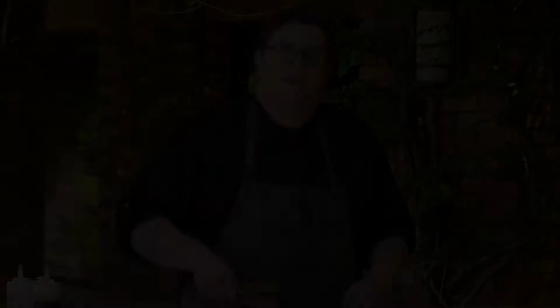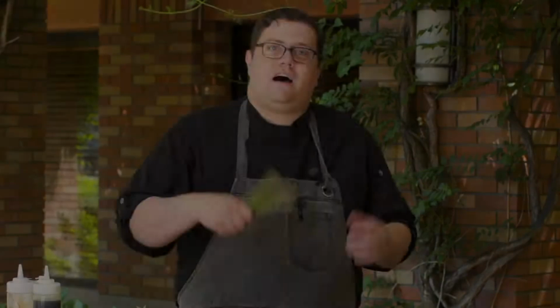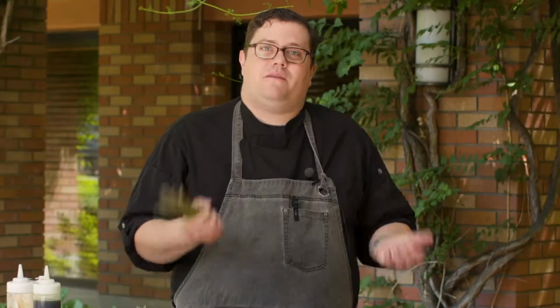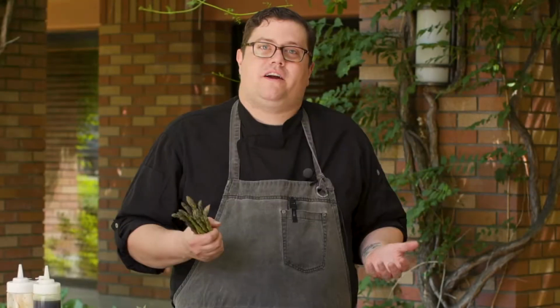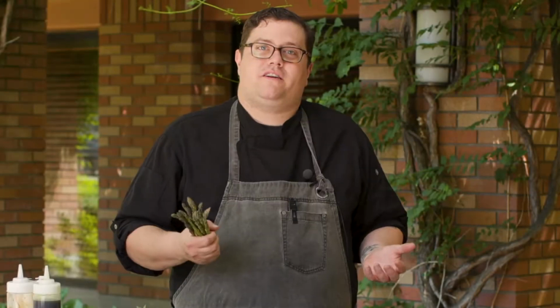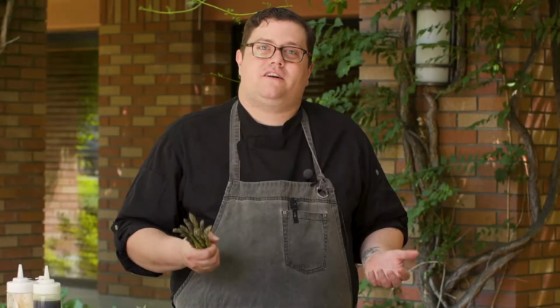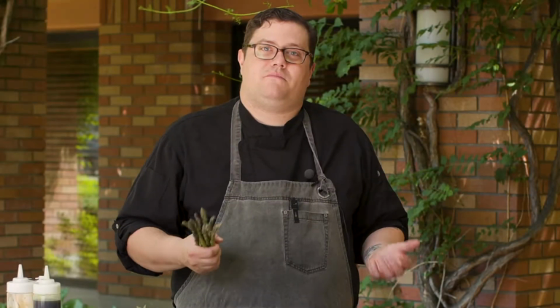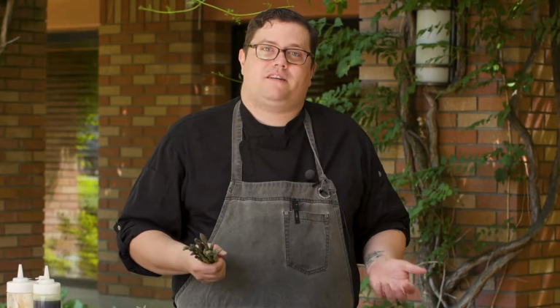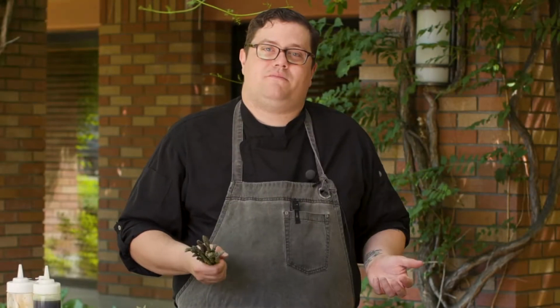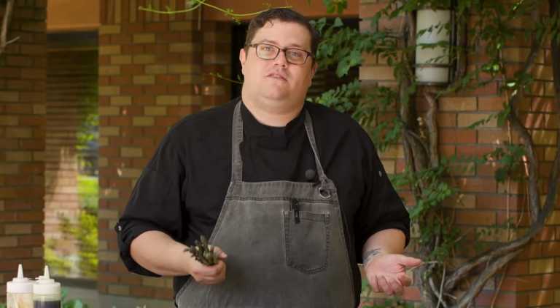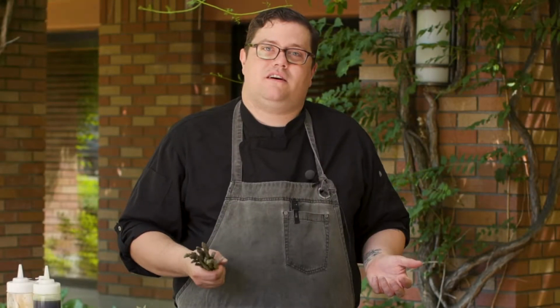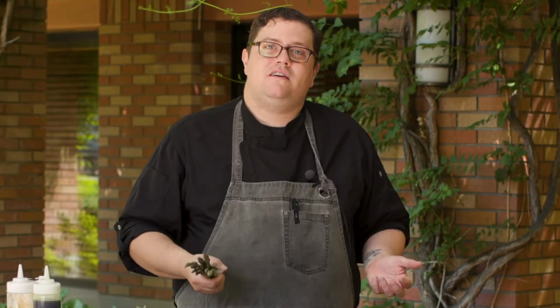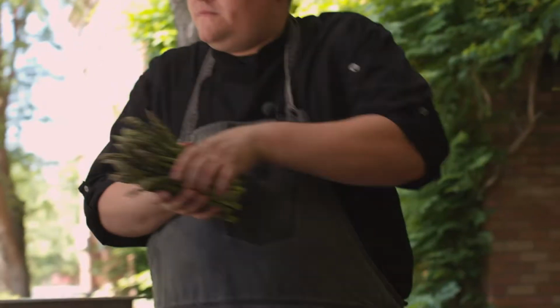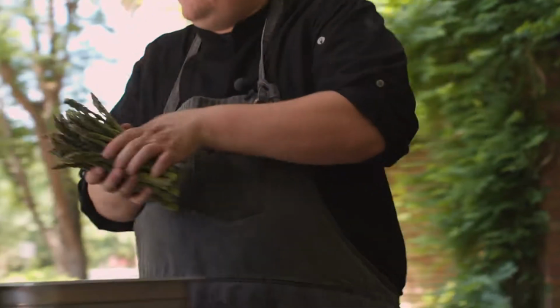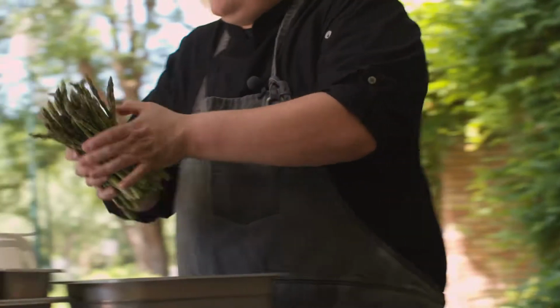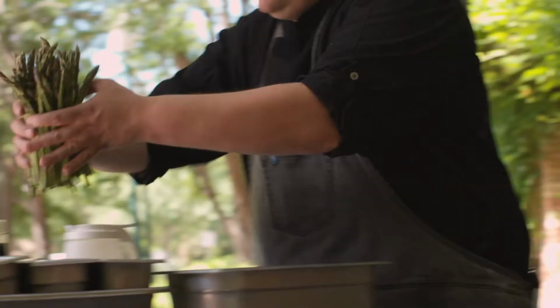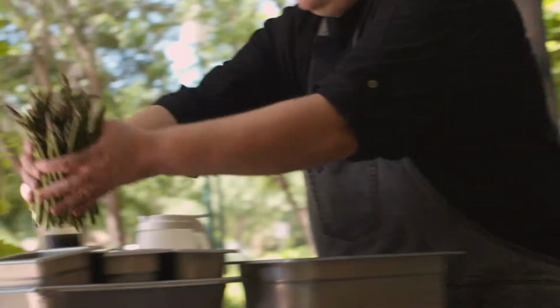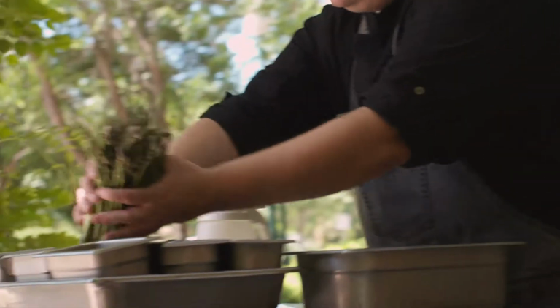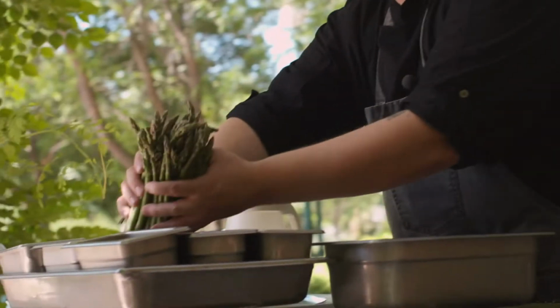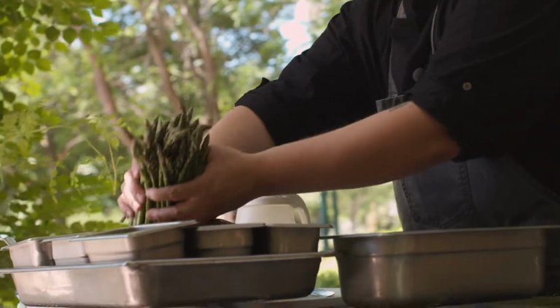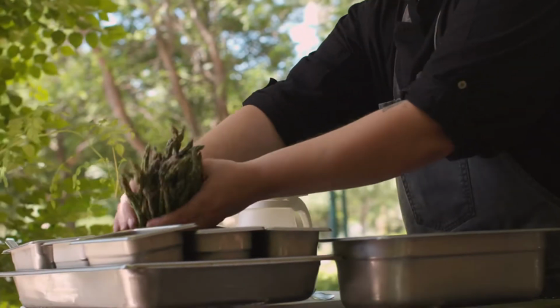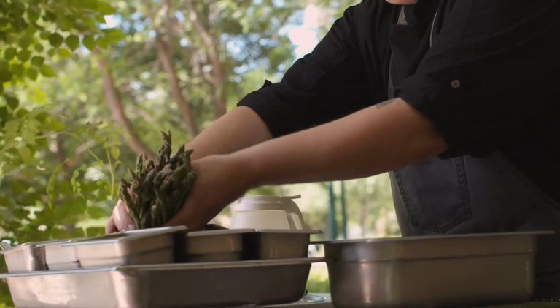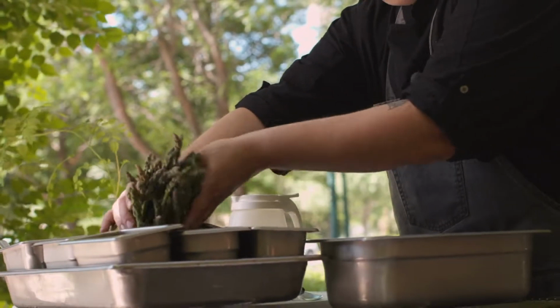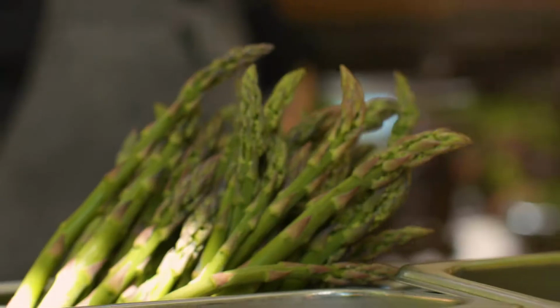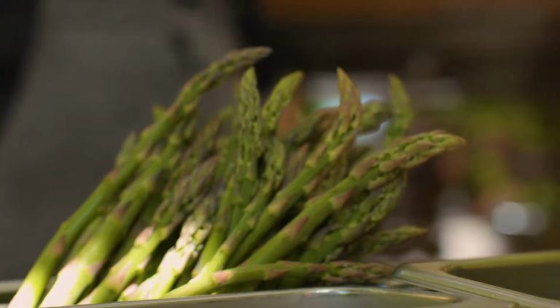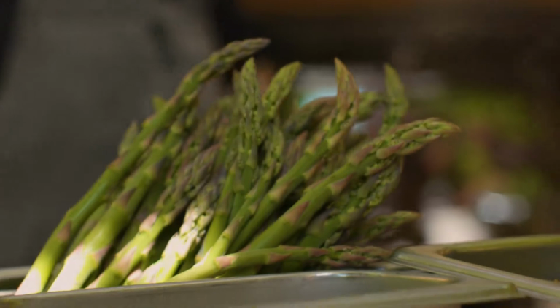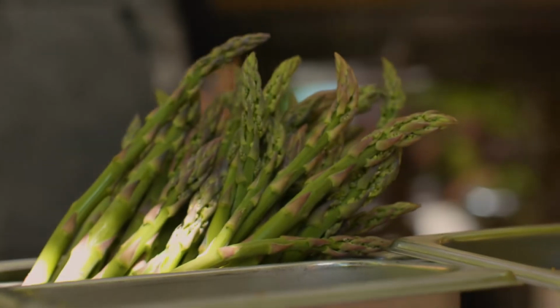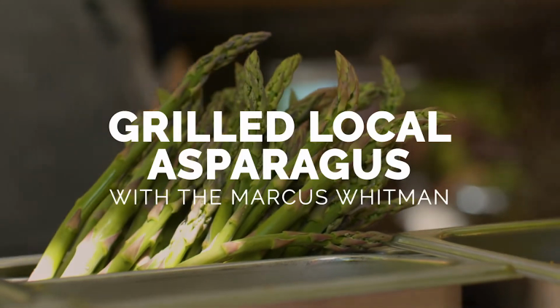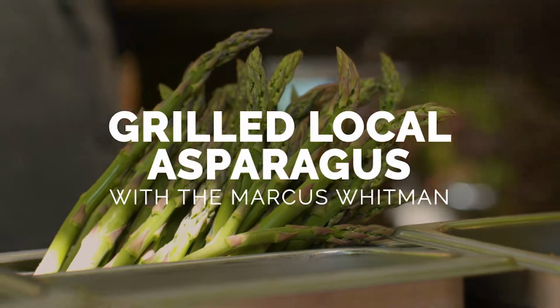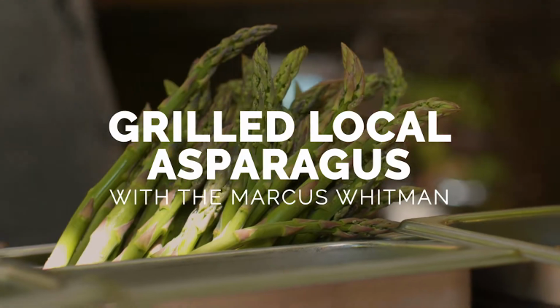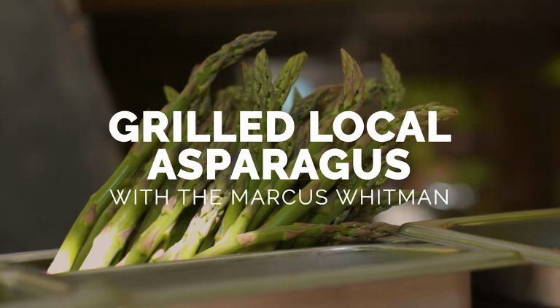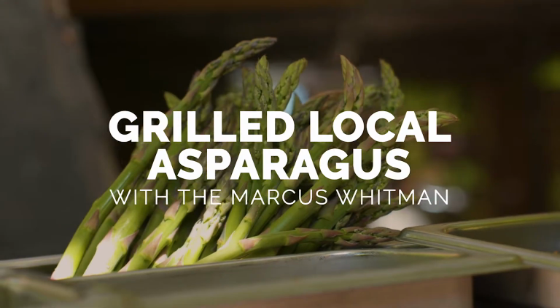Hi, I'm Grant Hinderleiter at the Marcus Whitman Hotel. Today we're going to be making some grilled local asparagus, an appetizer from the Mark restaurant.